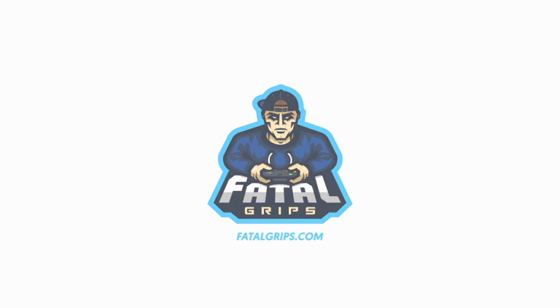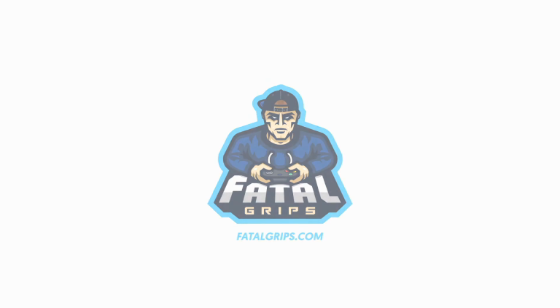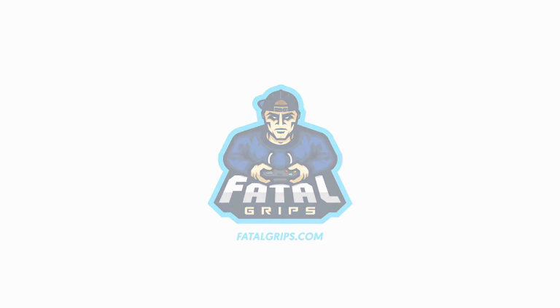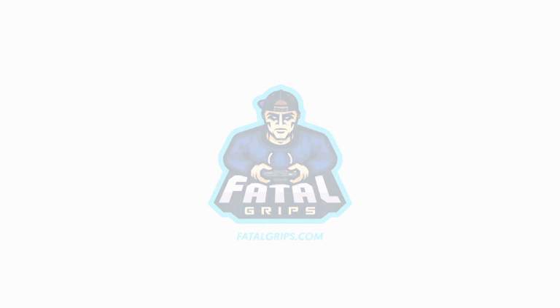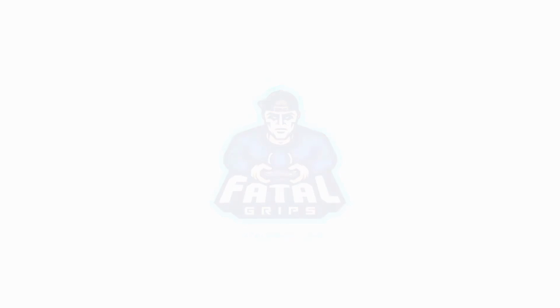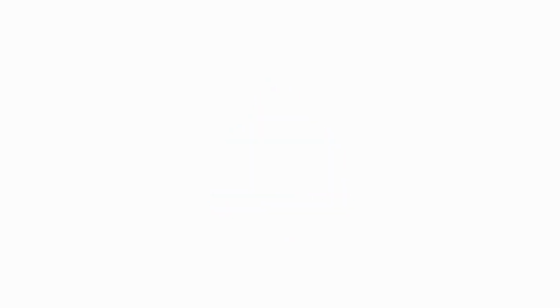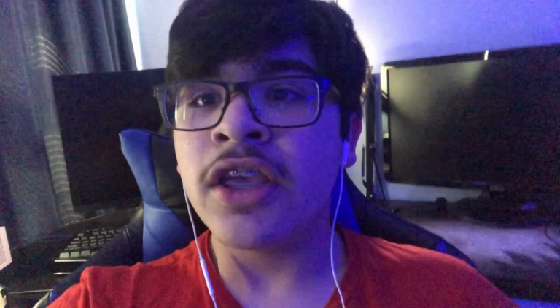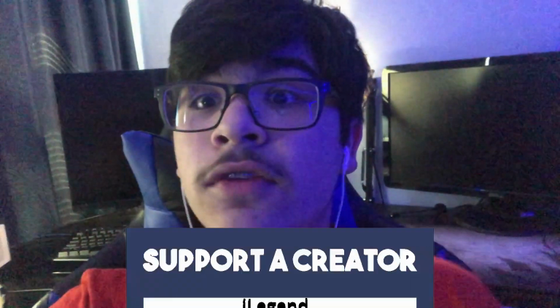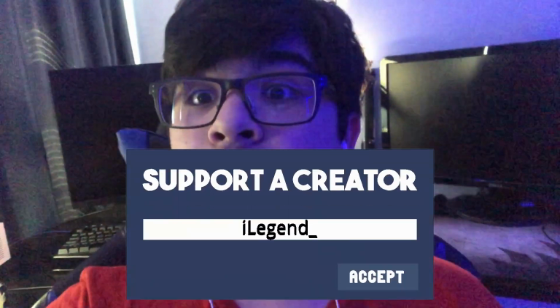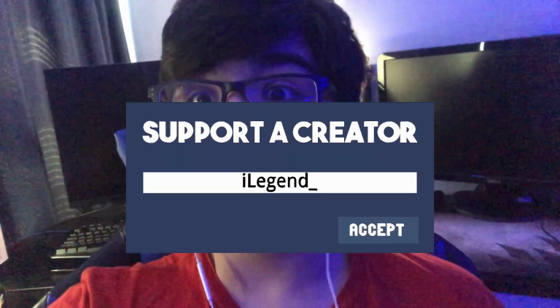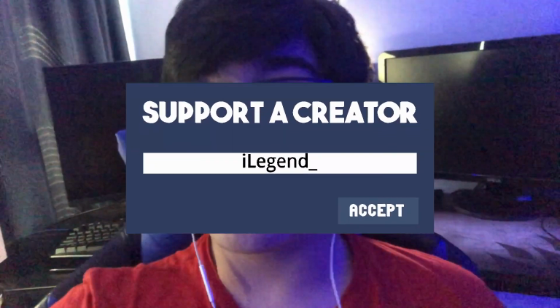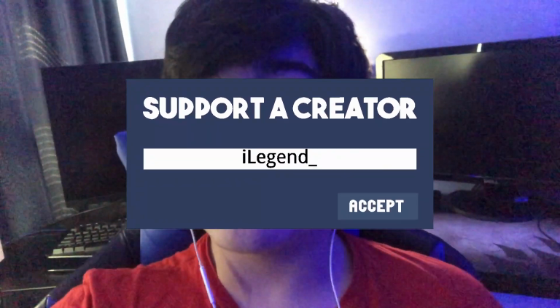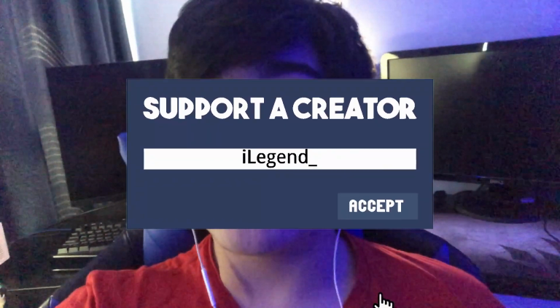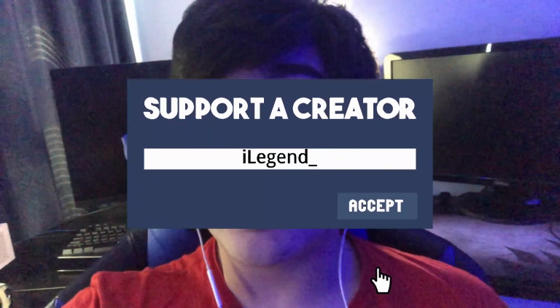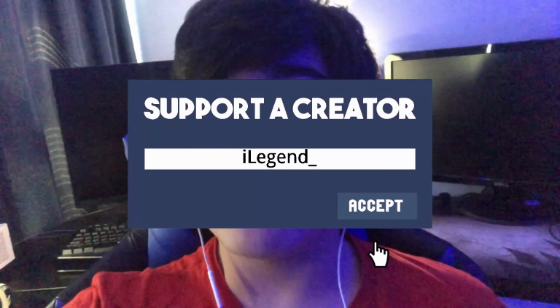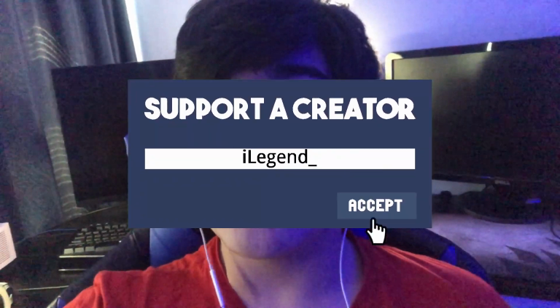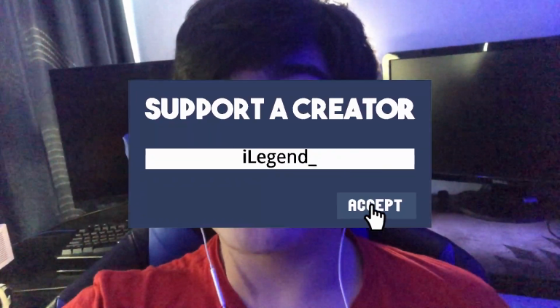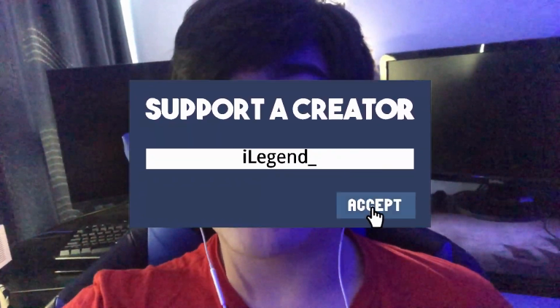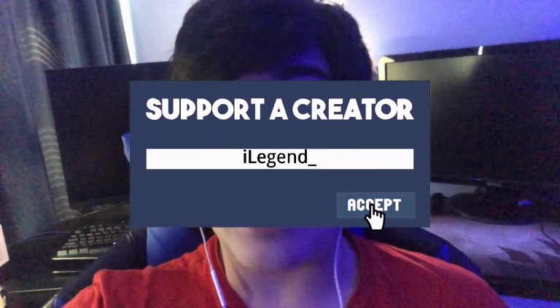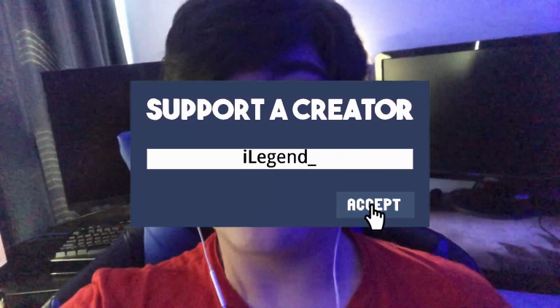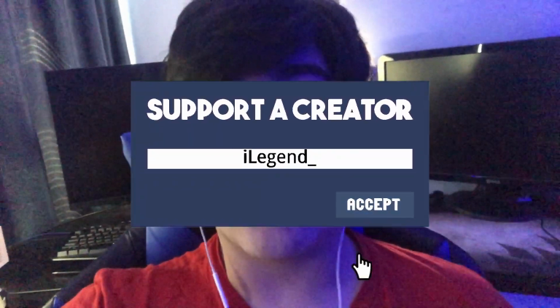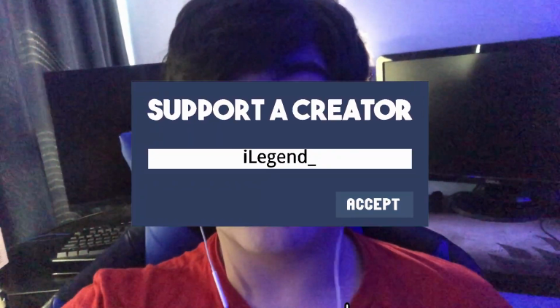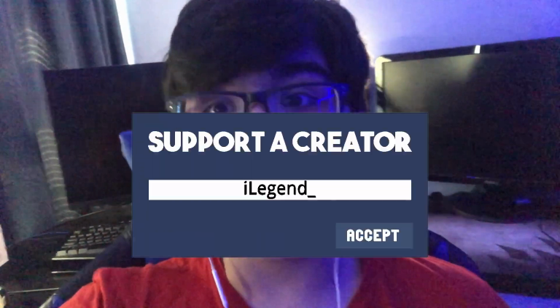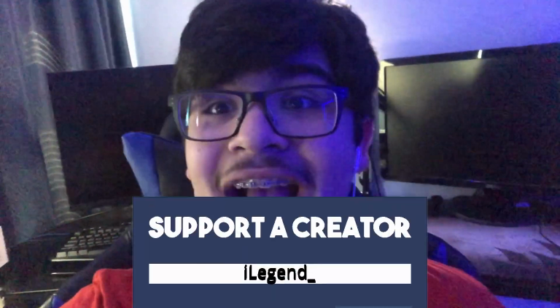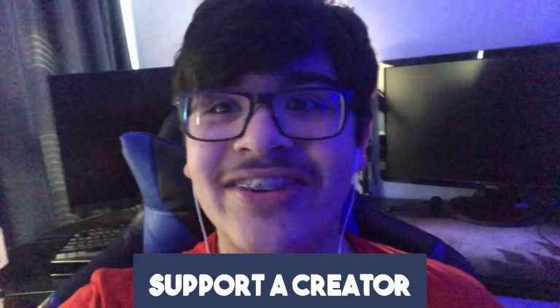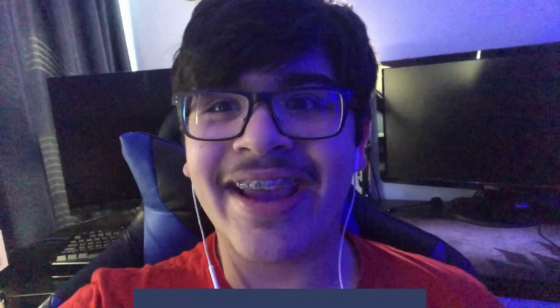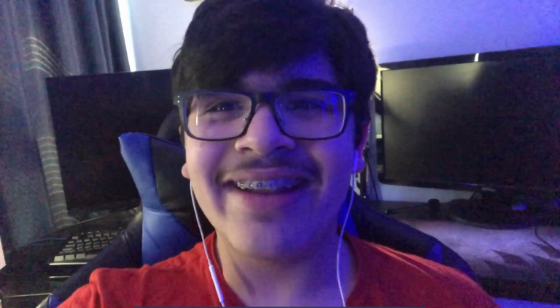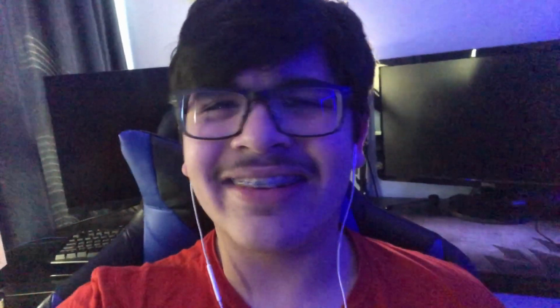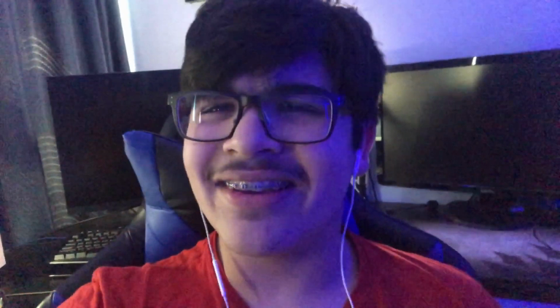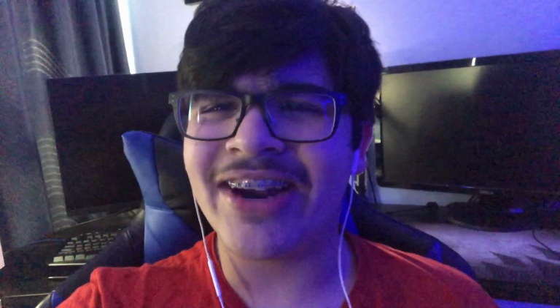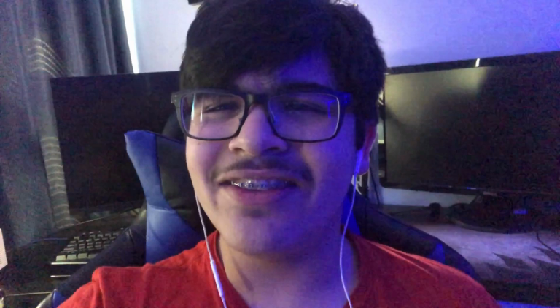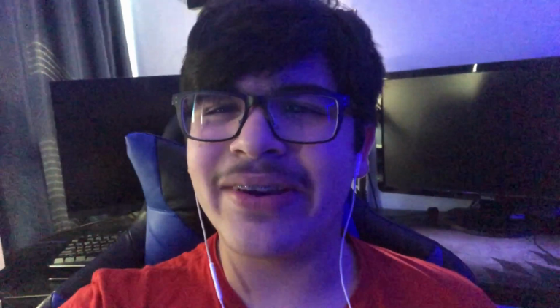Let's get back to the video. If you want to support me in the Fortnite item shop, use code ILGEN underscore hashtag and let's get right into it.